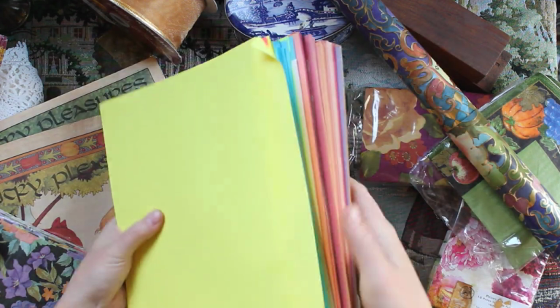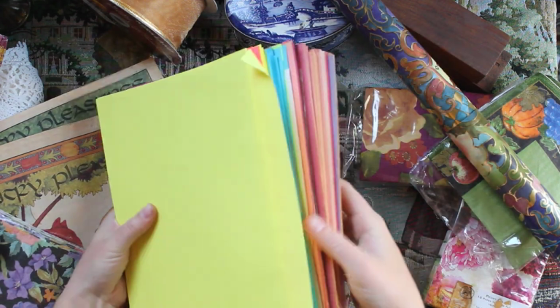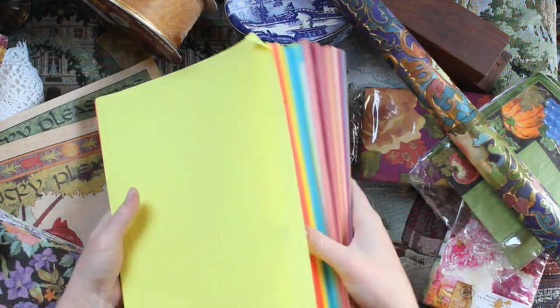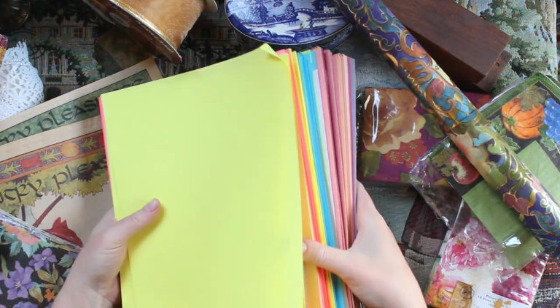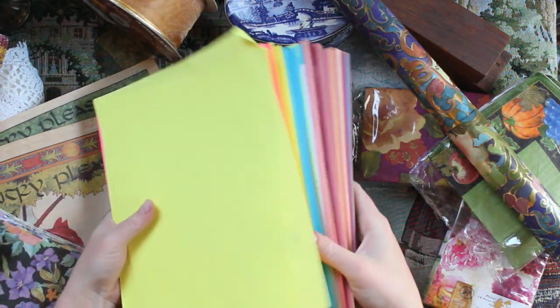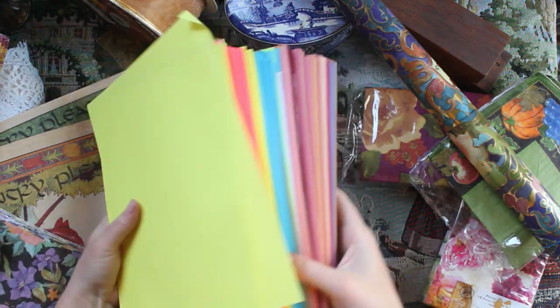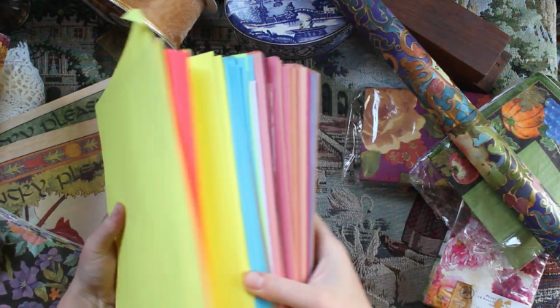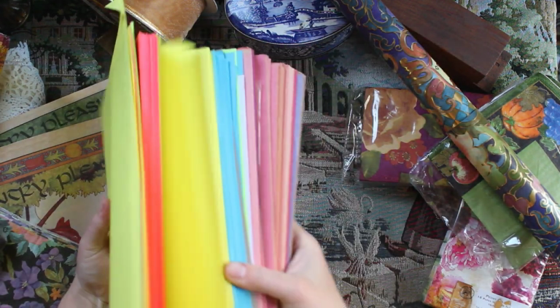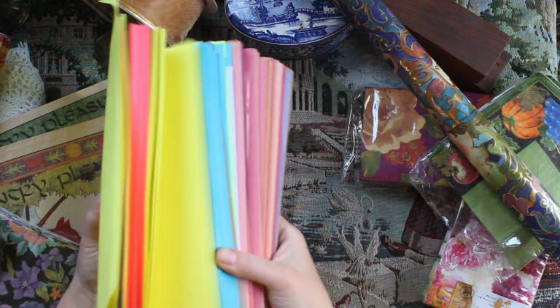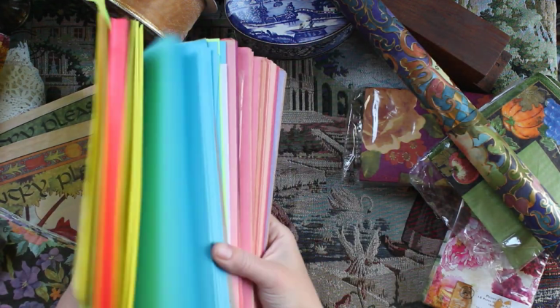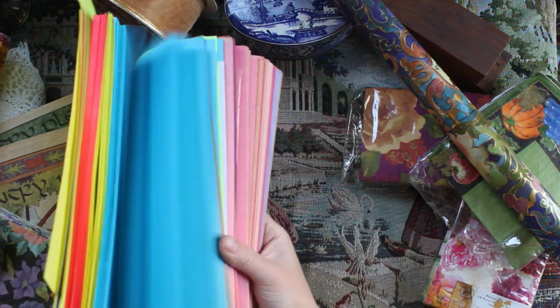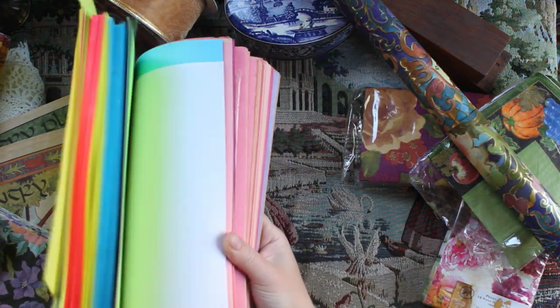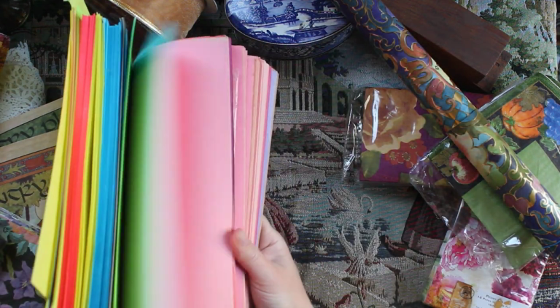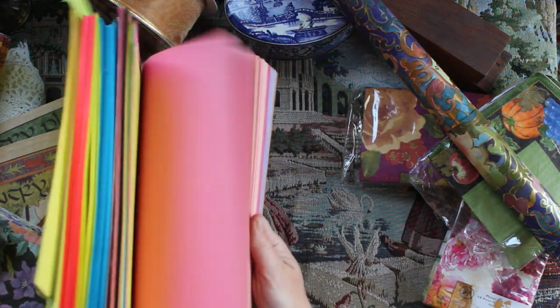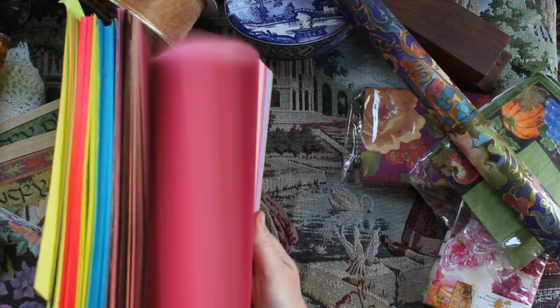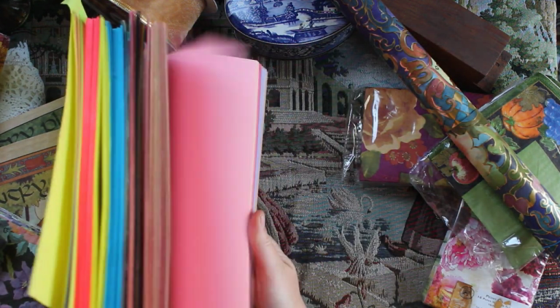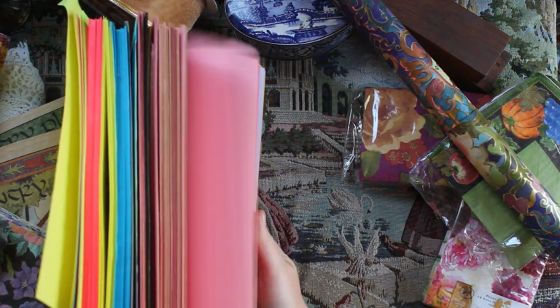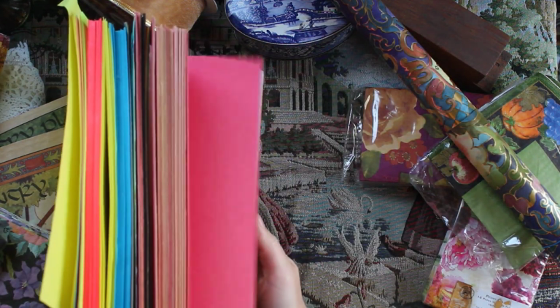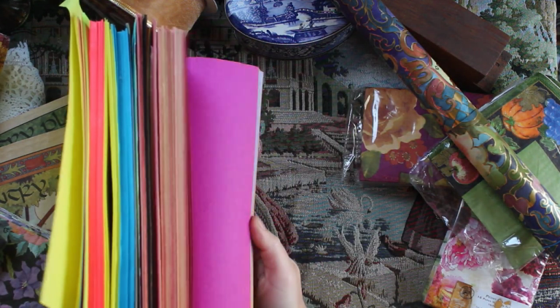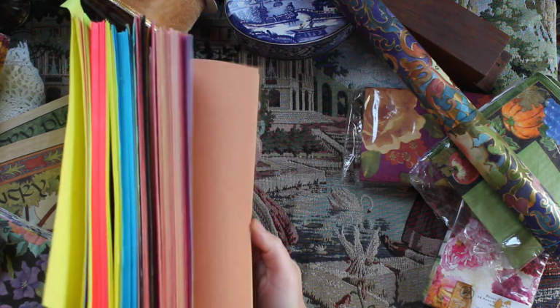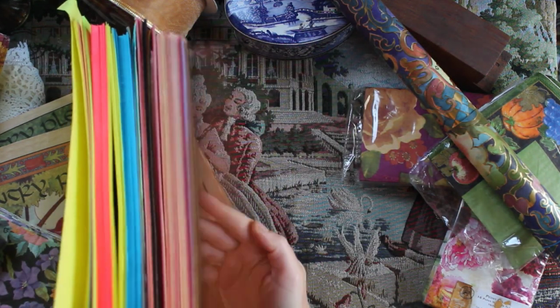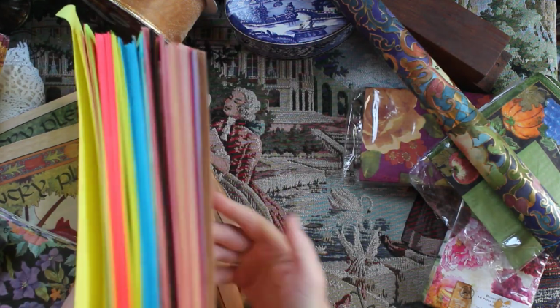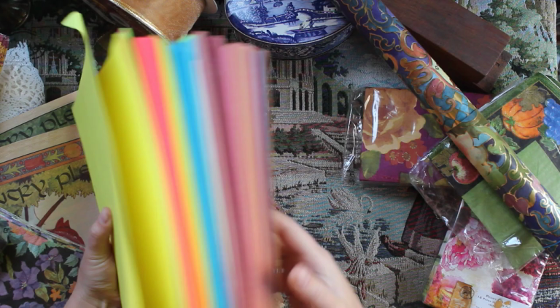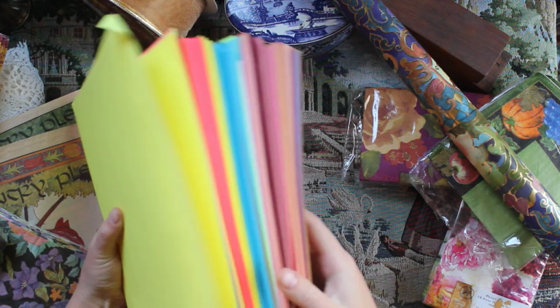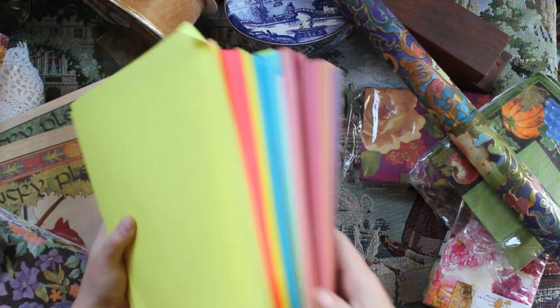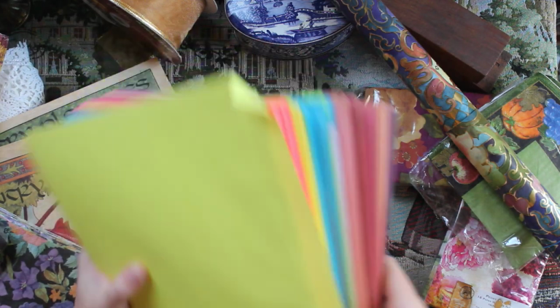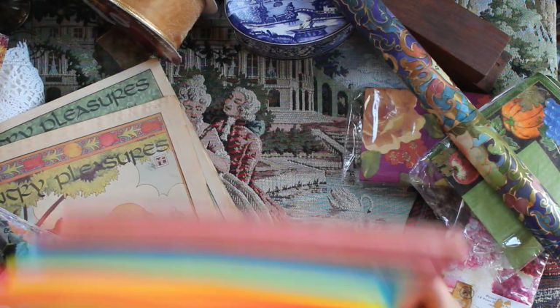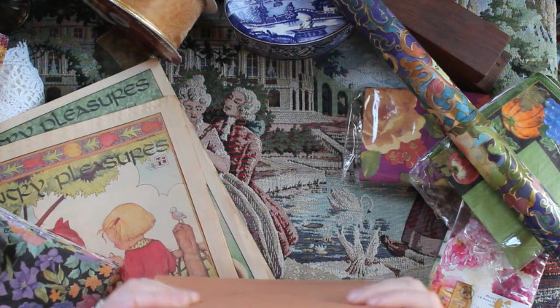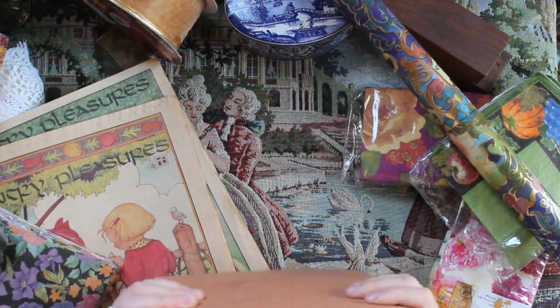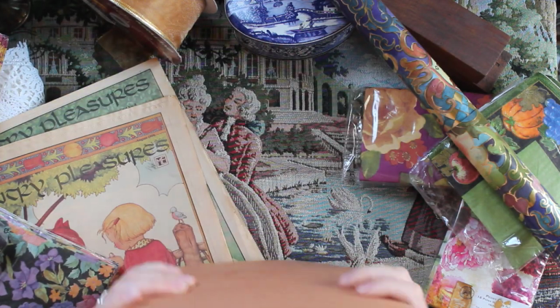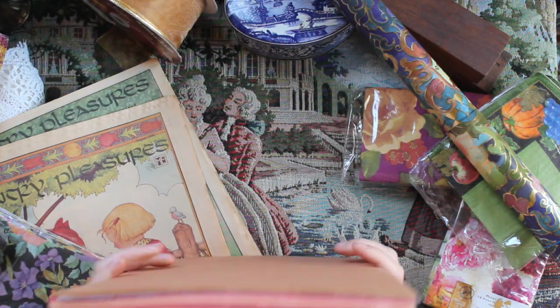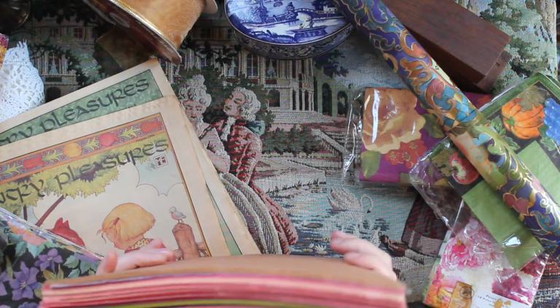Here's some more paper — some neon colors and some prettier neutral ones.